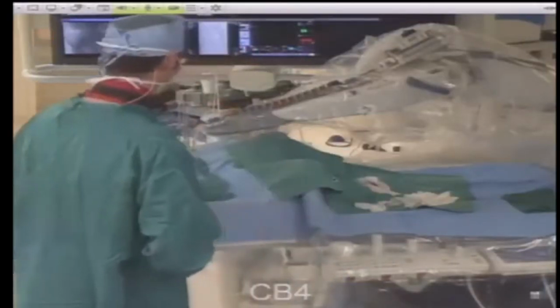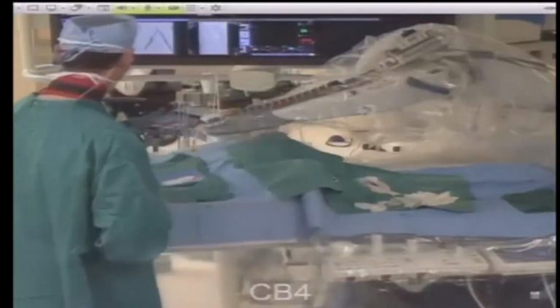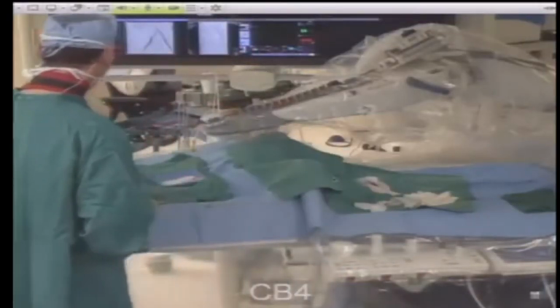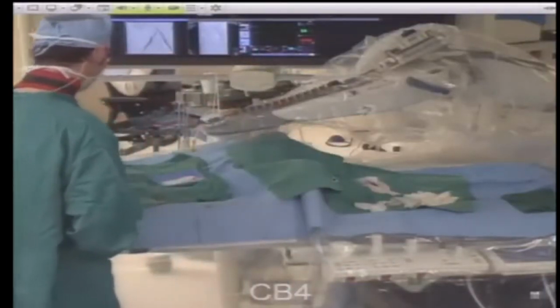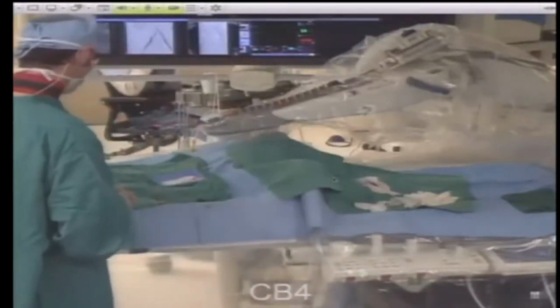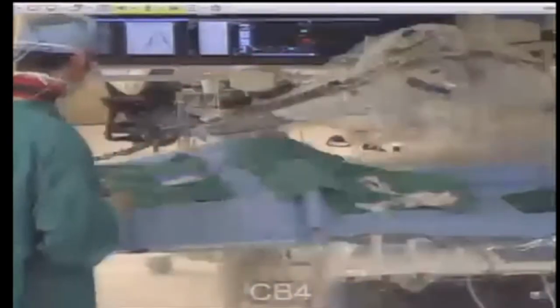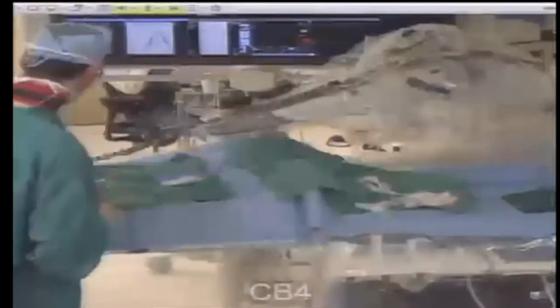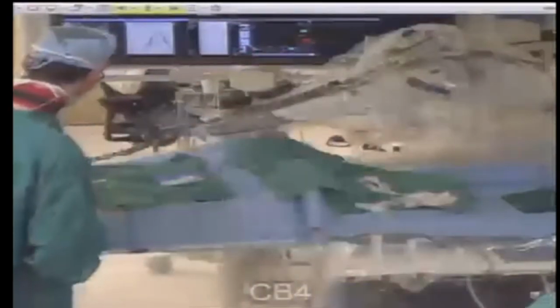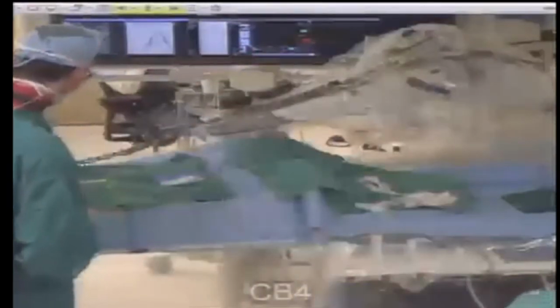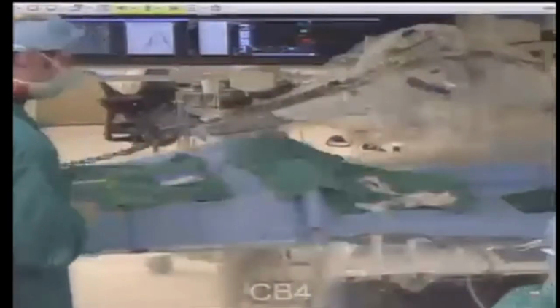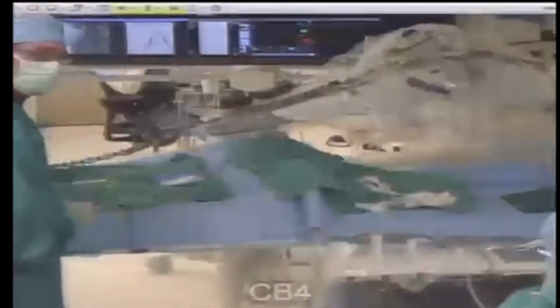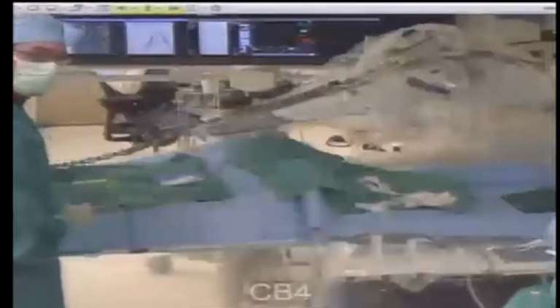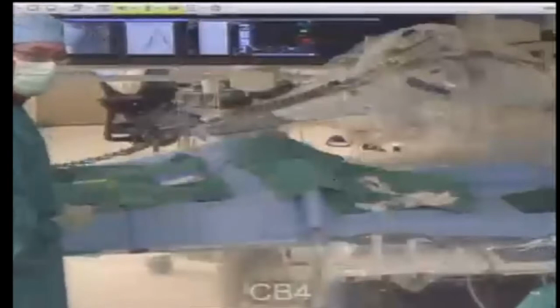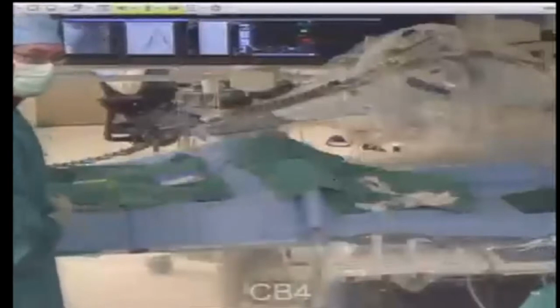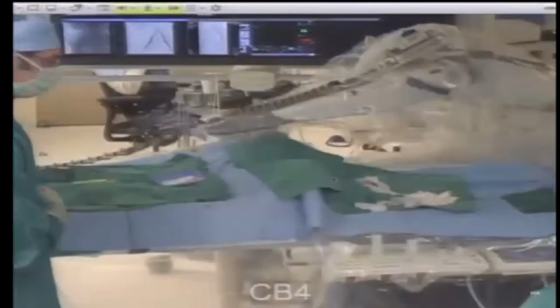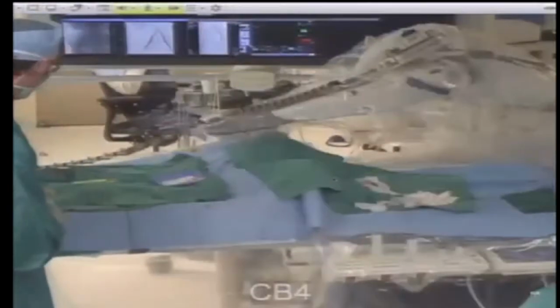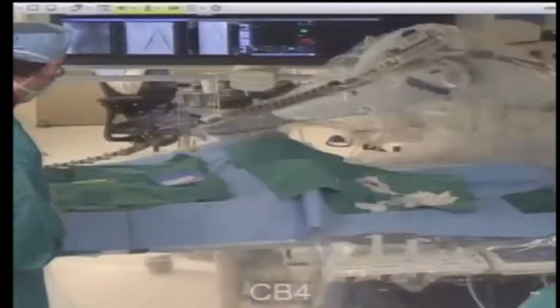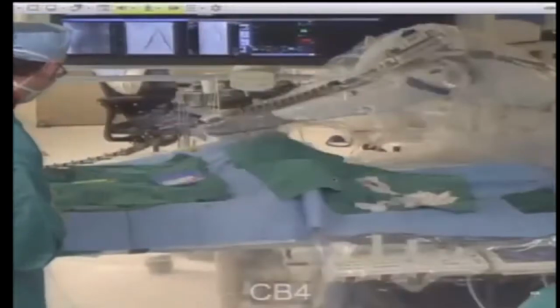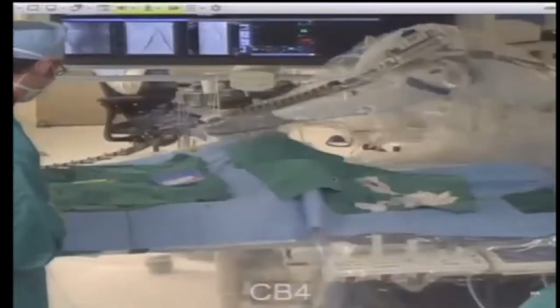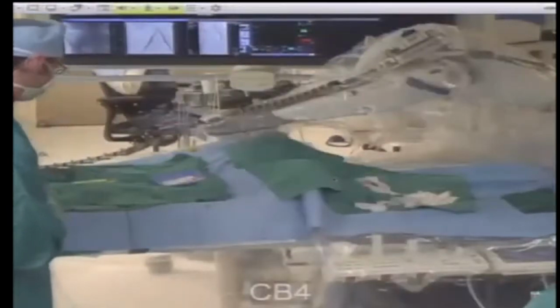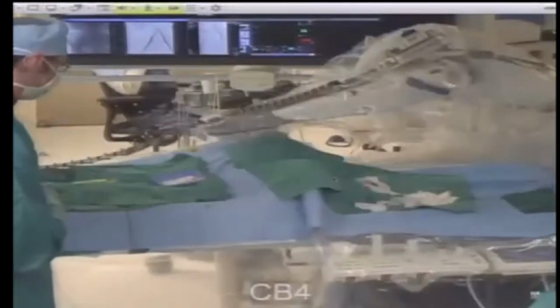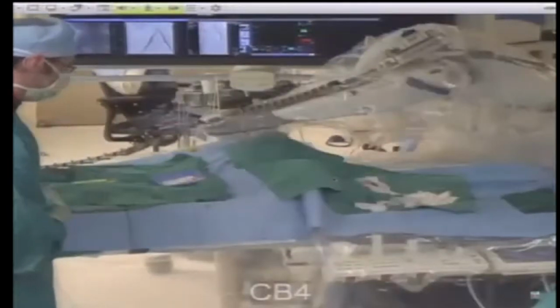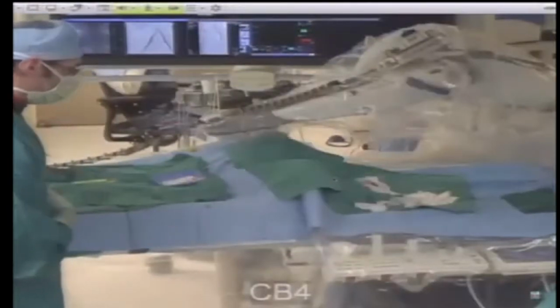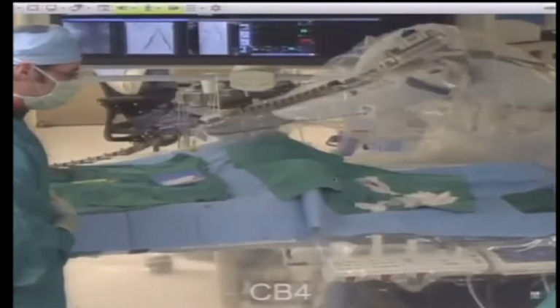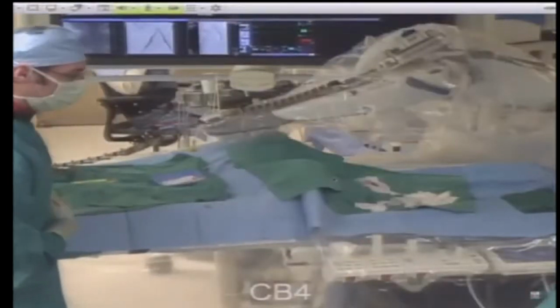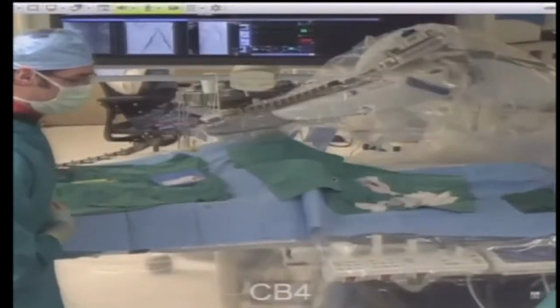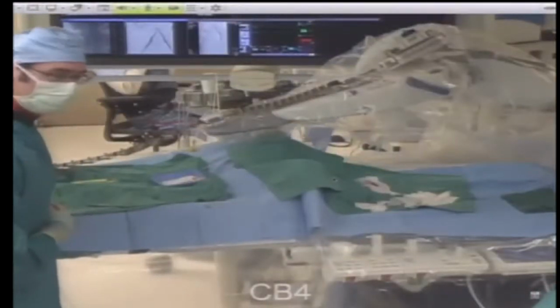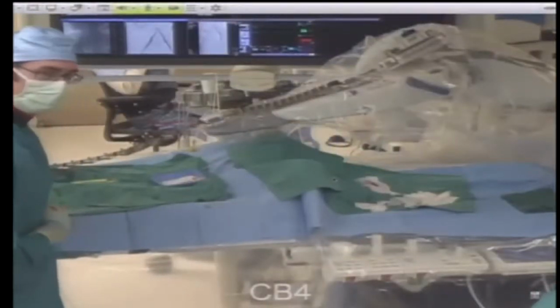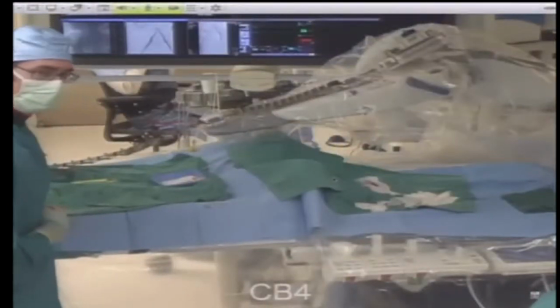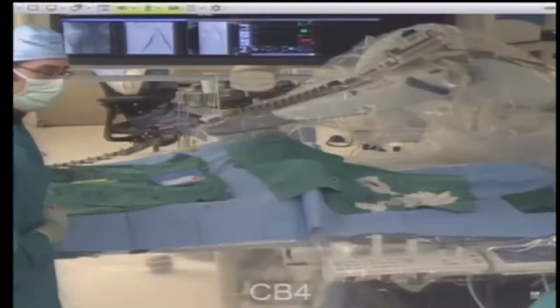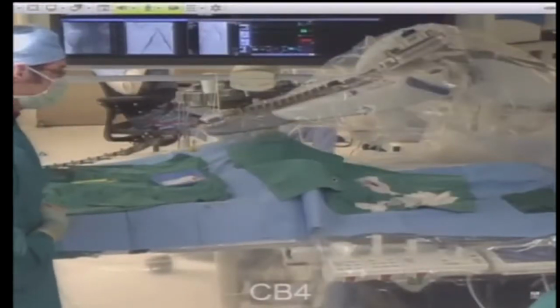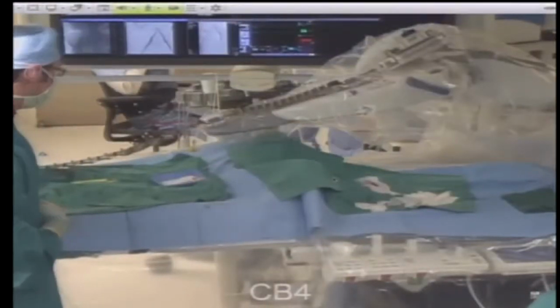What you're looking at right now is the femoral artery, which is the artery in the groin on the left side.